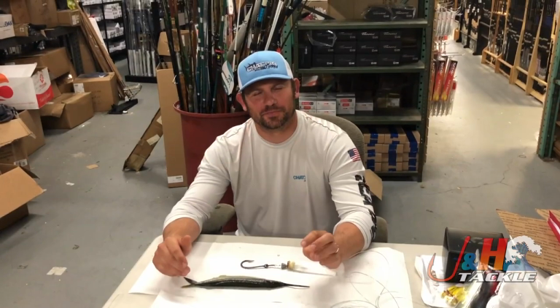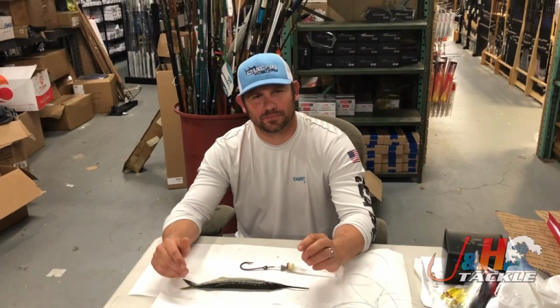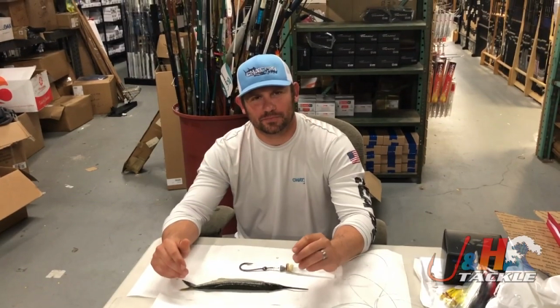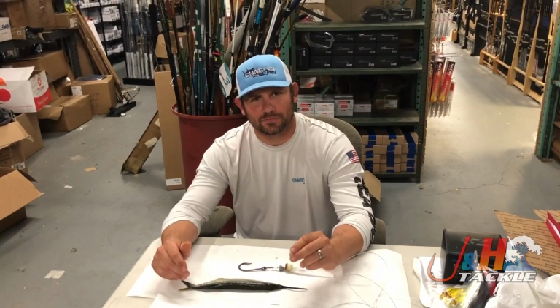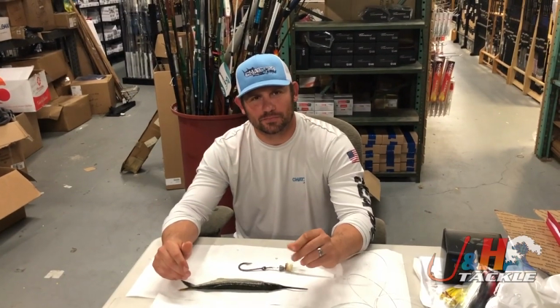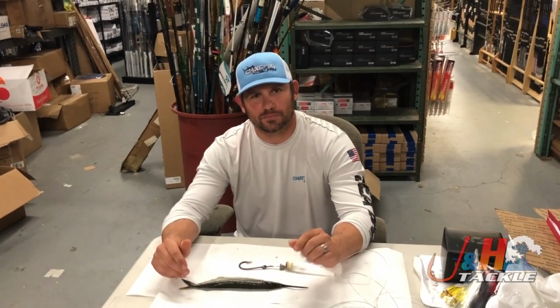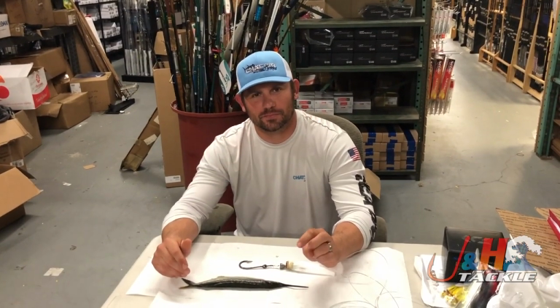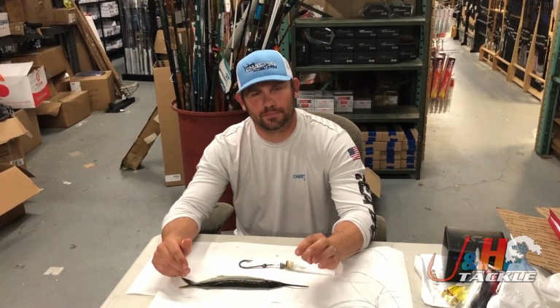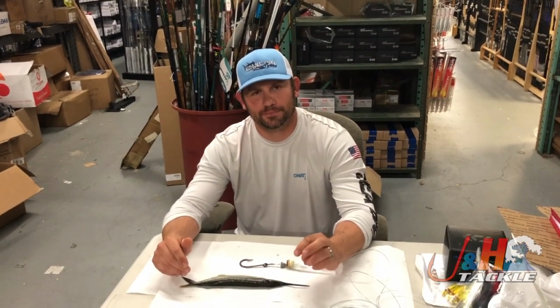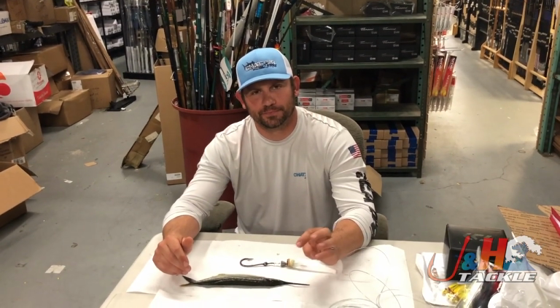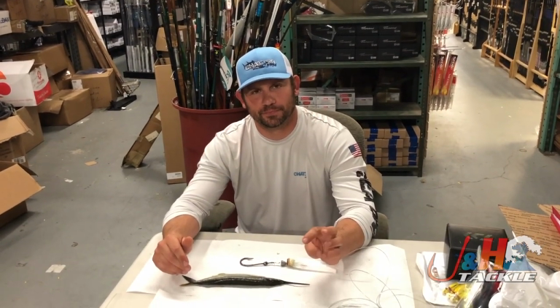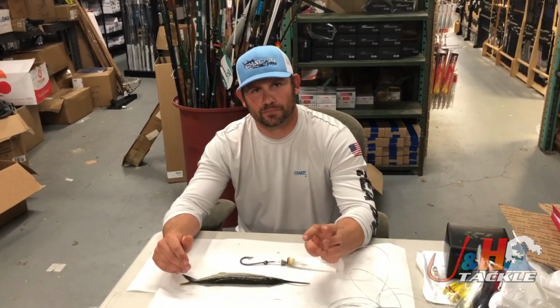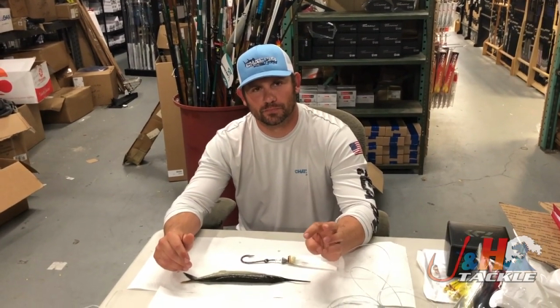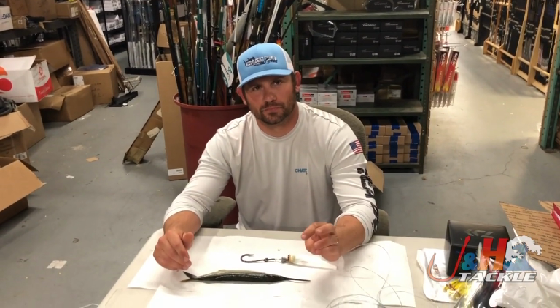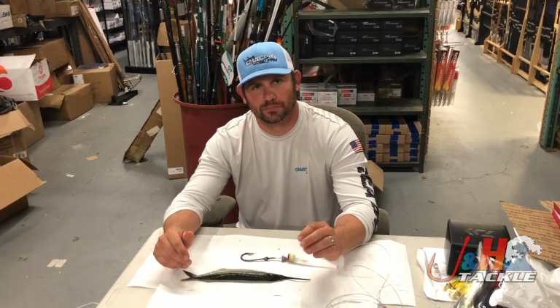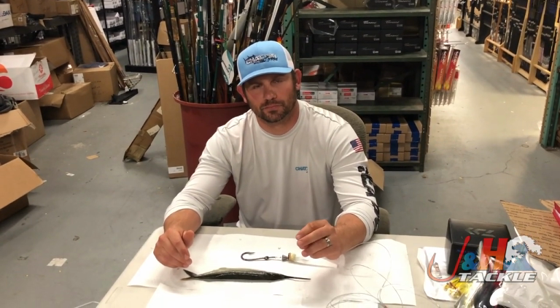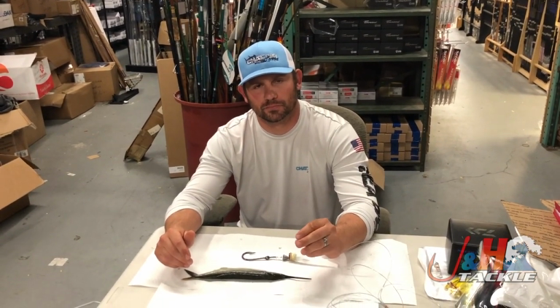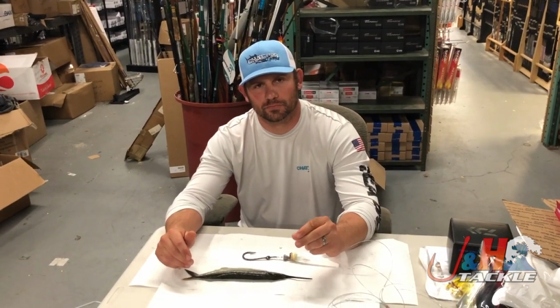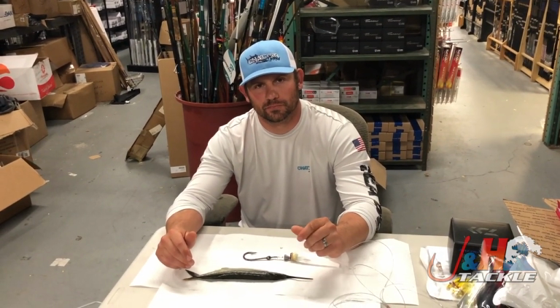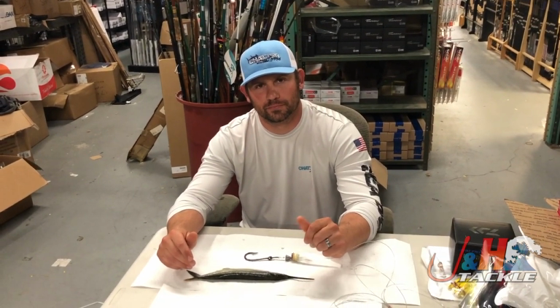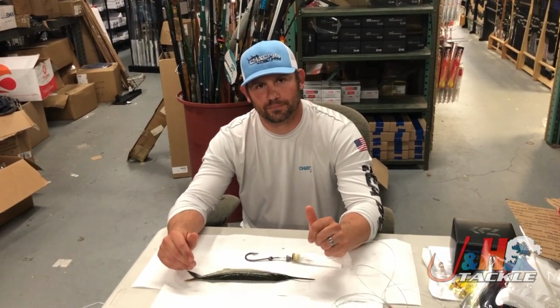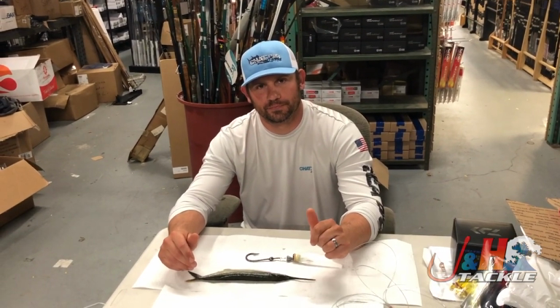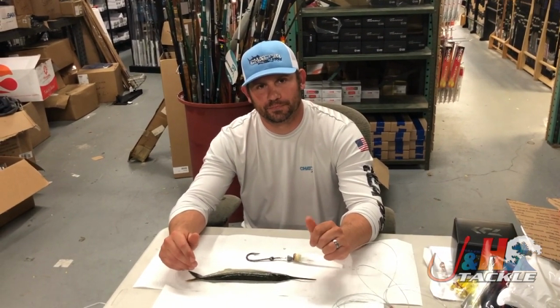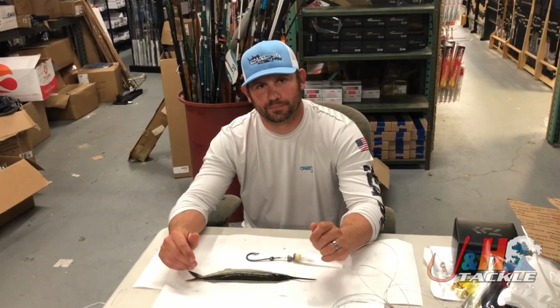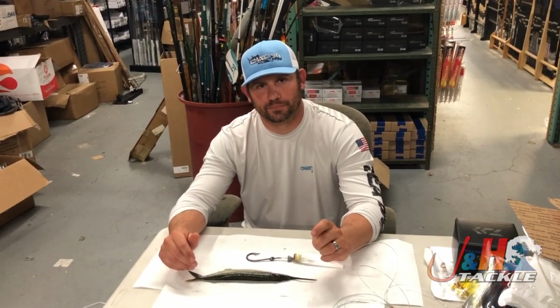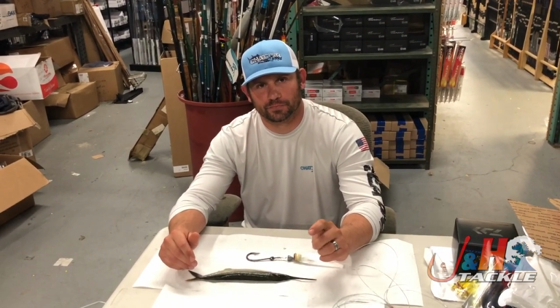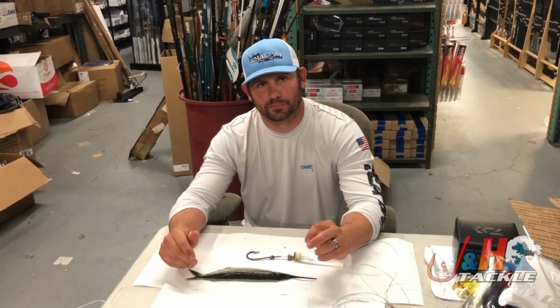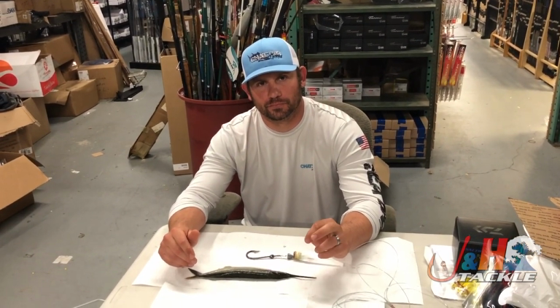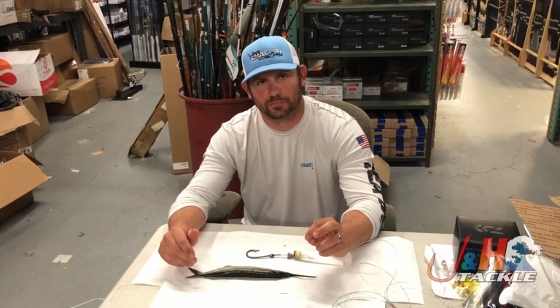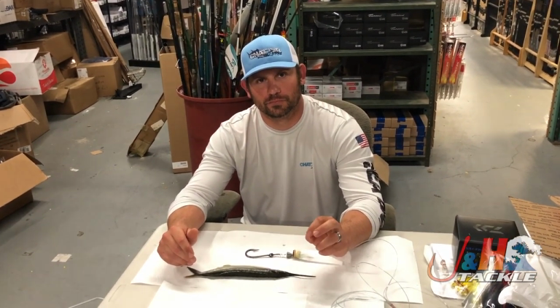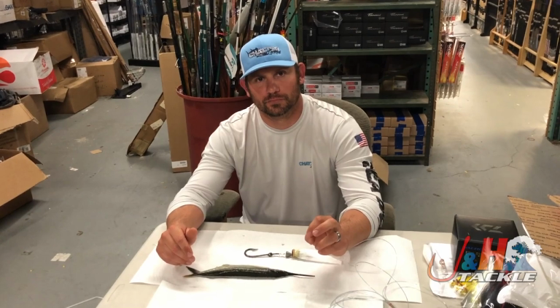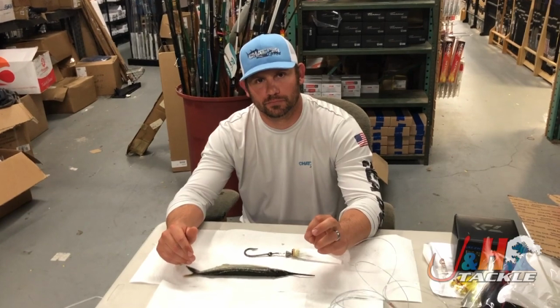Hey guys, it's Josh over at J&H. I'm here with Justin from Chatterlores and he's going to show you how to pin rig a ballyhoo with Joe Shu.